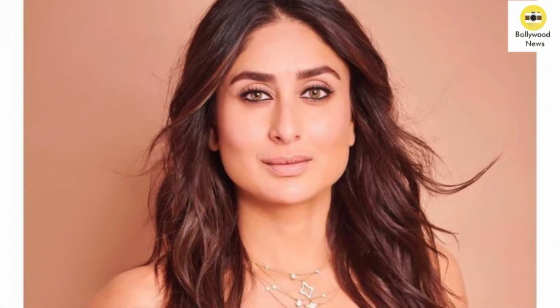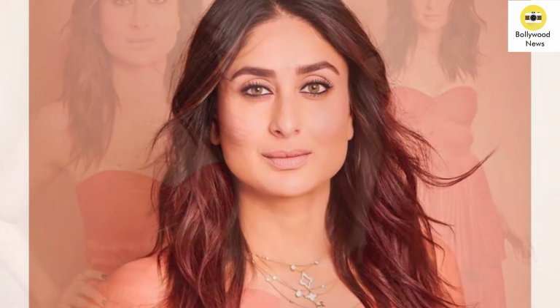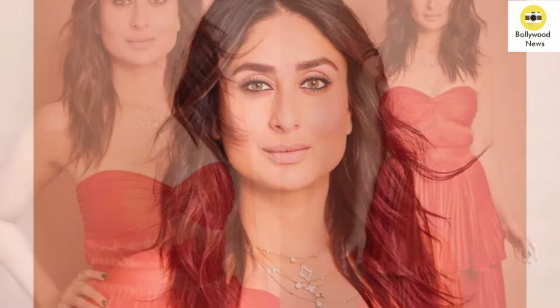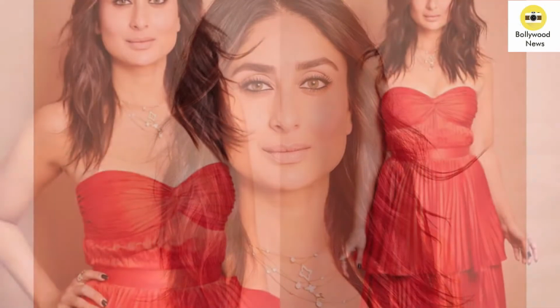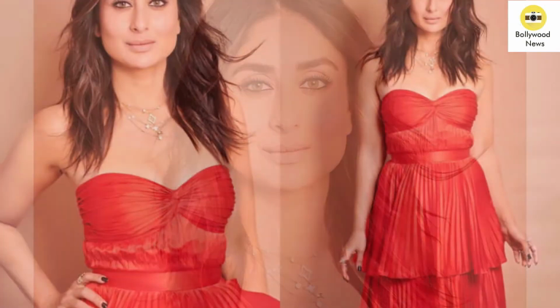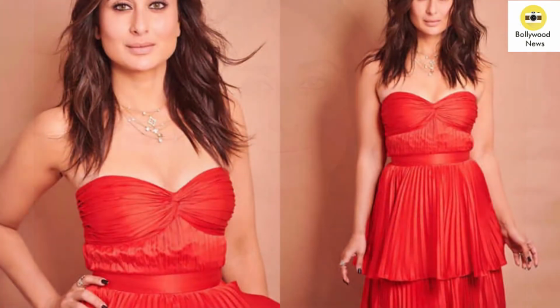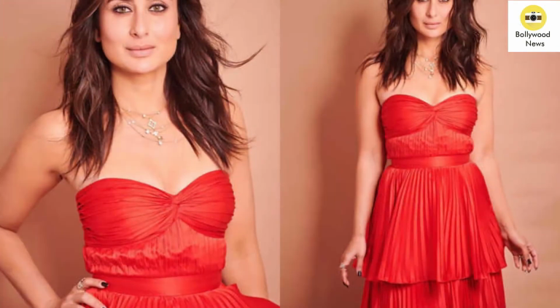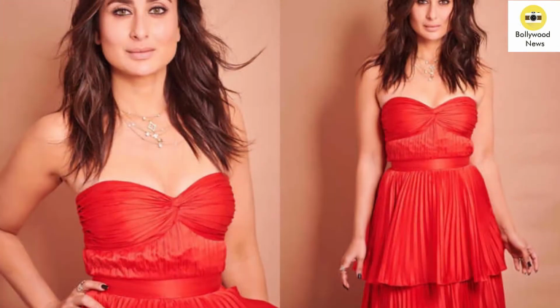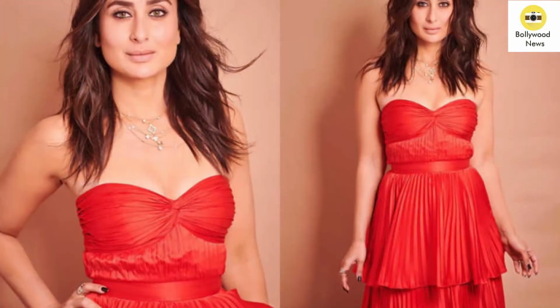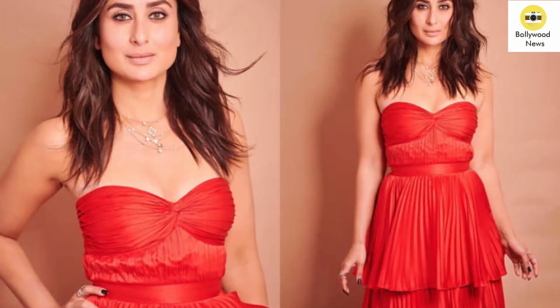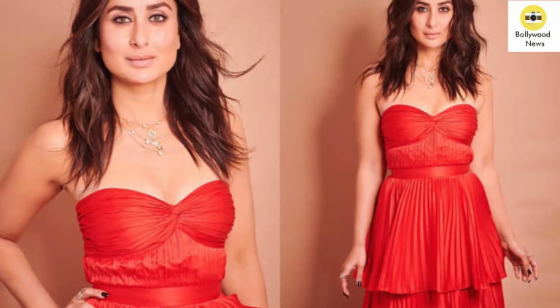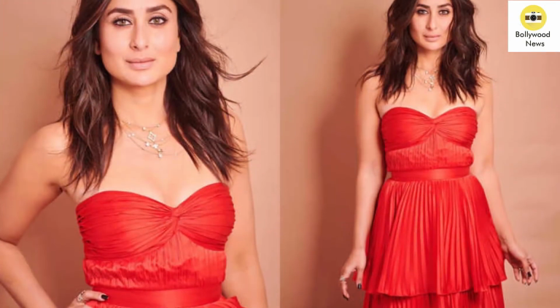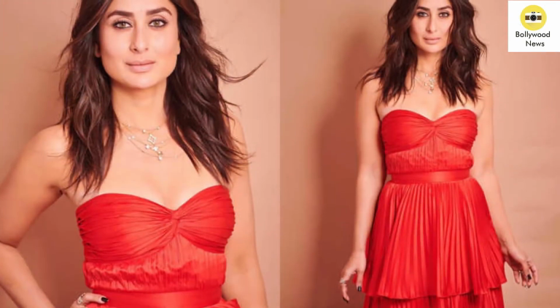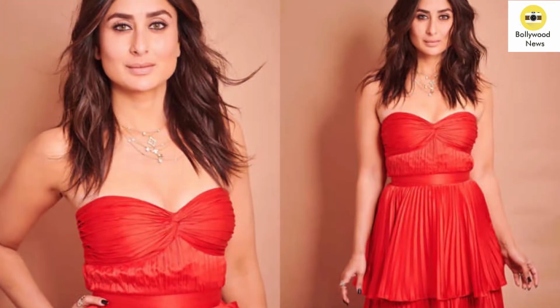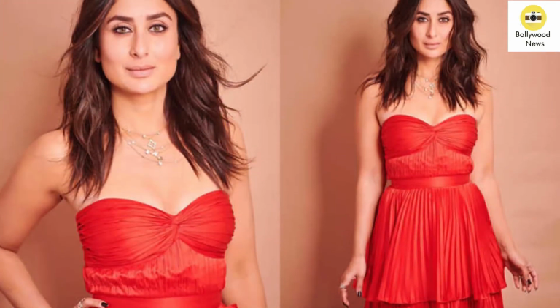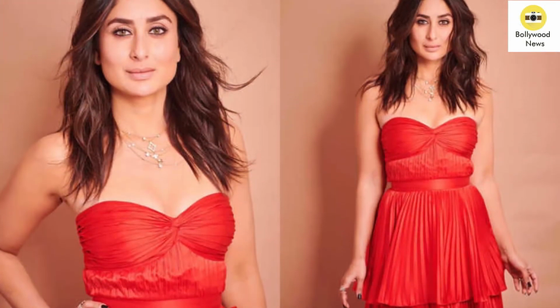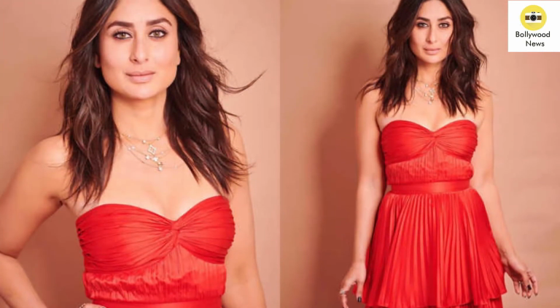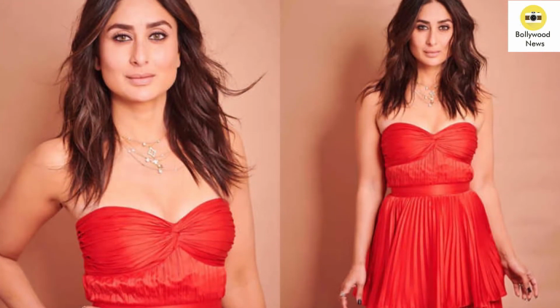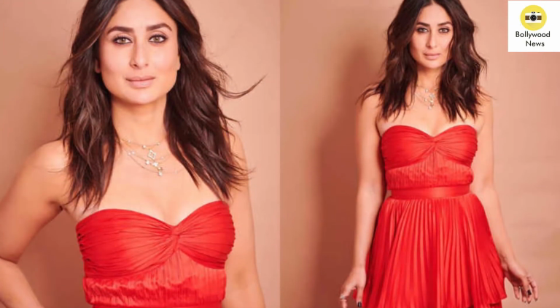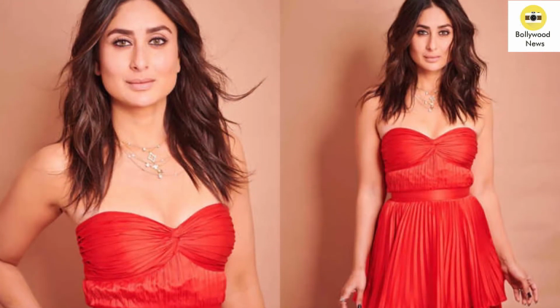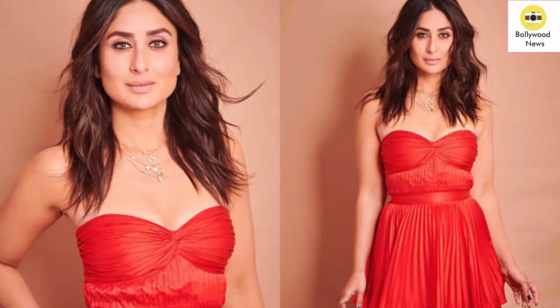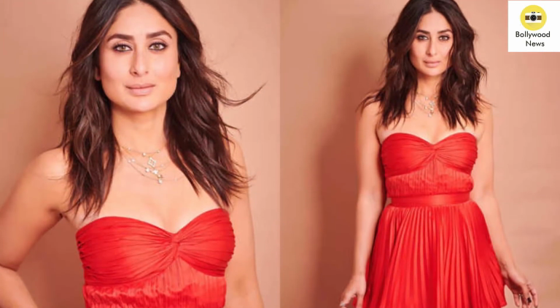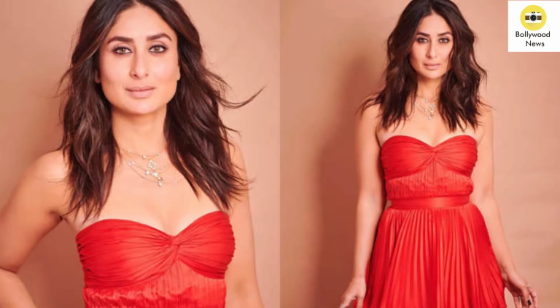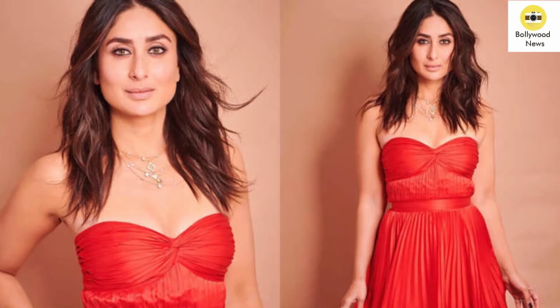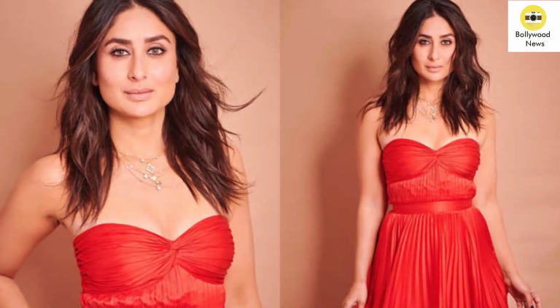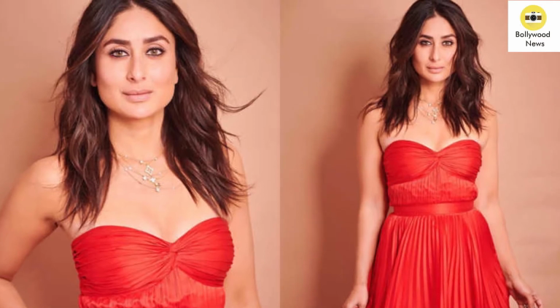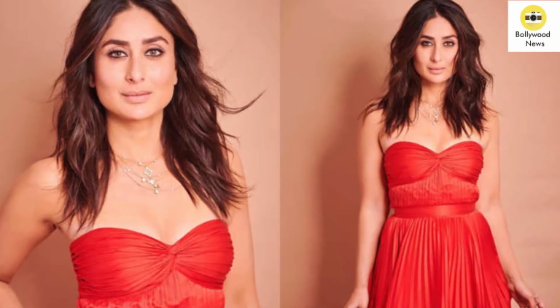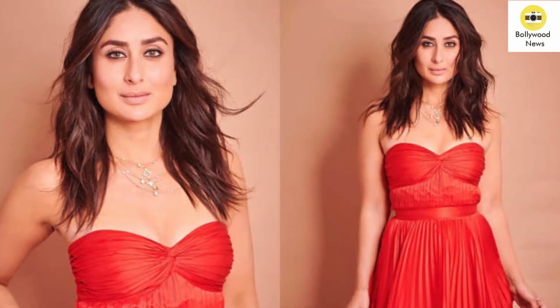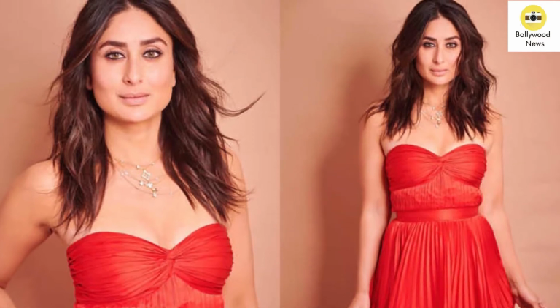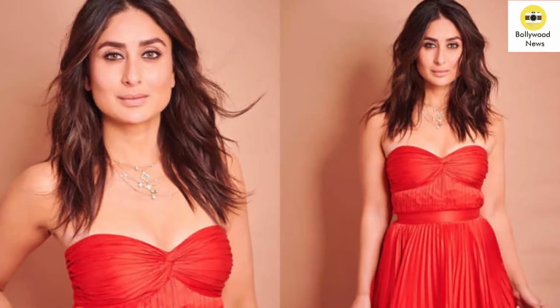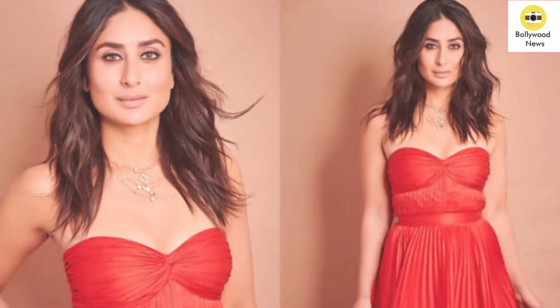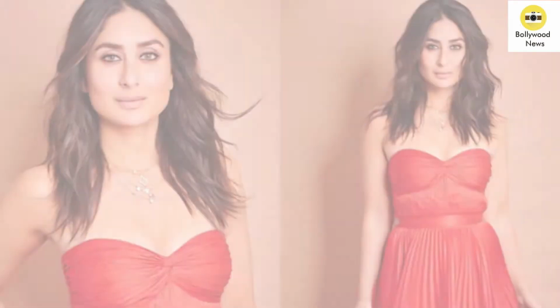What do you think about this look? Do let us know in the comment section below and do not forget to hit the like and subscribe button.